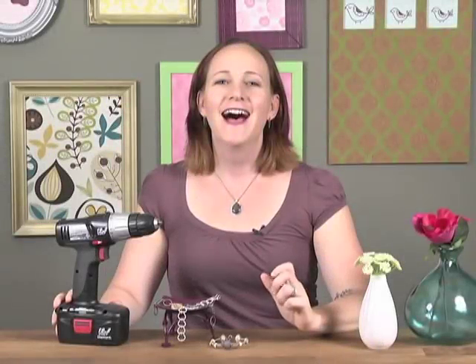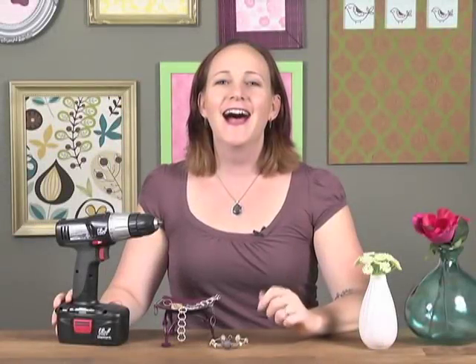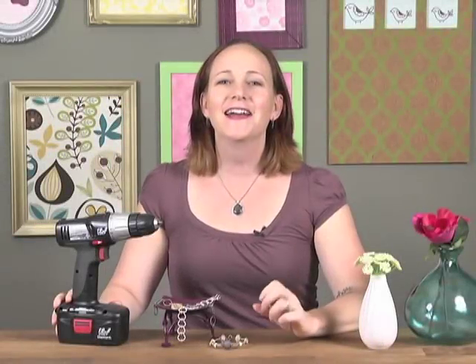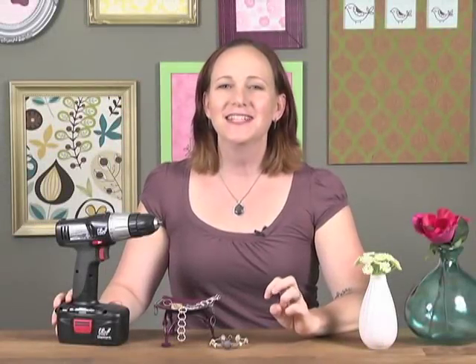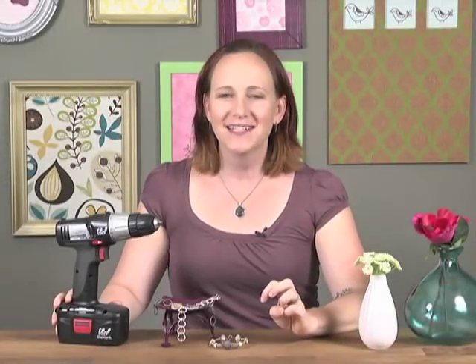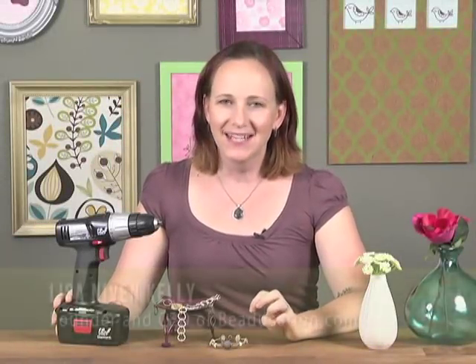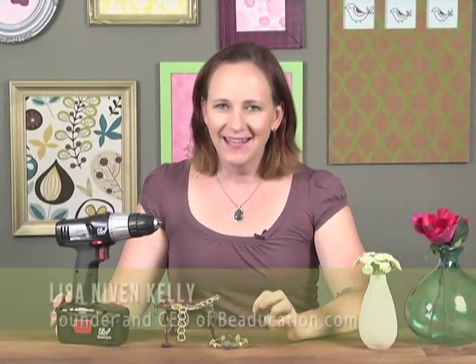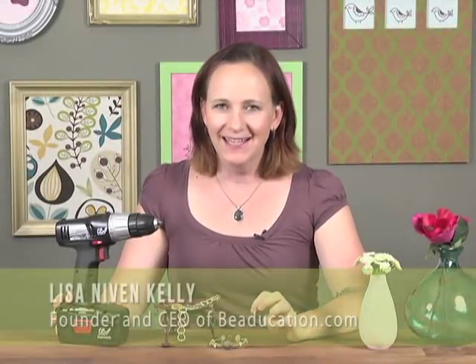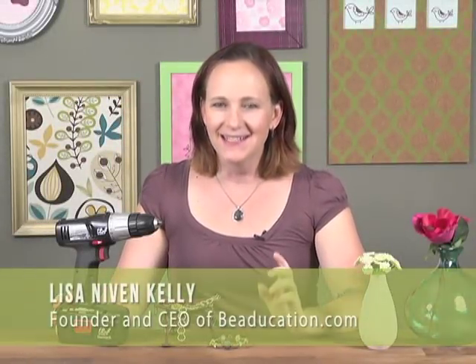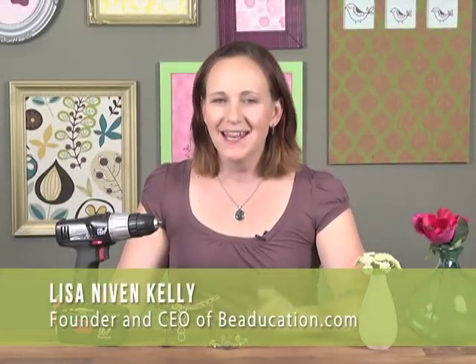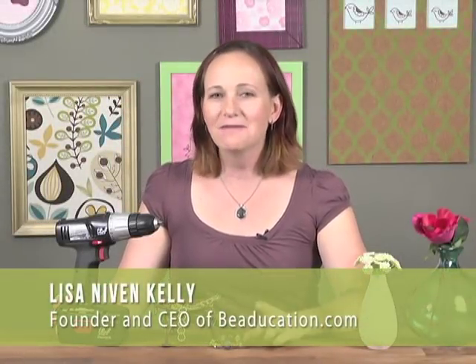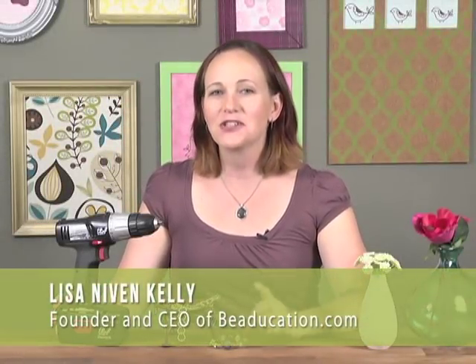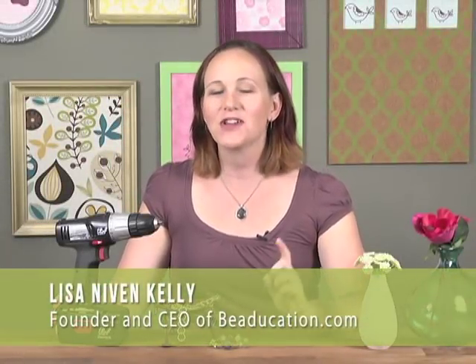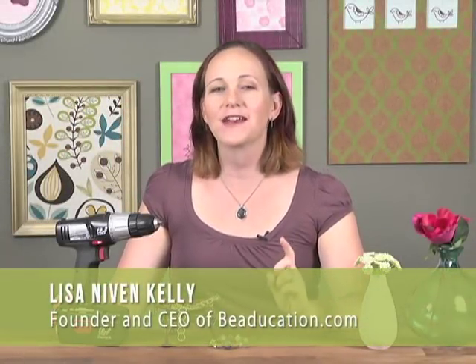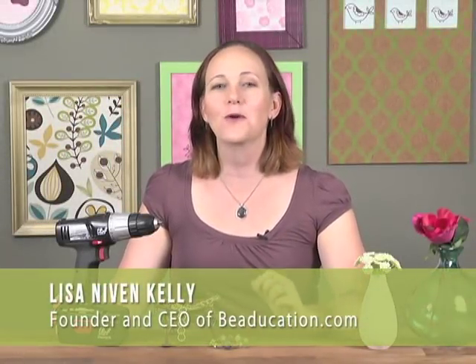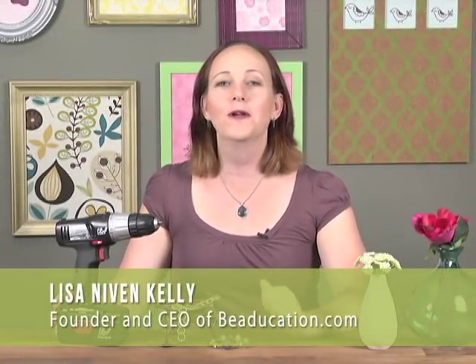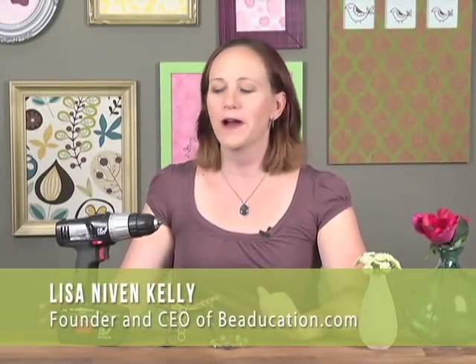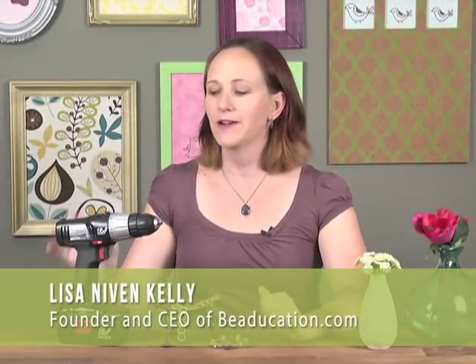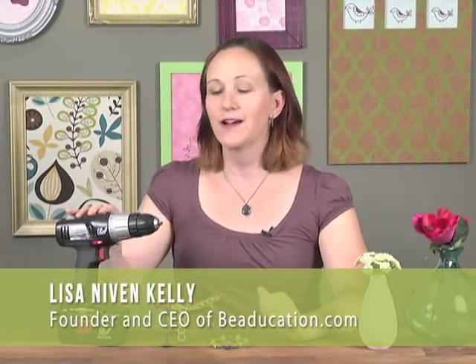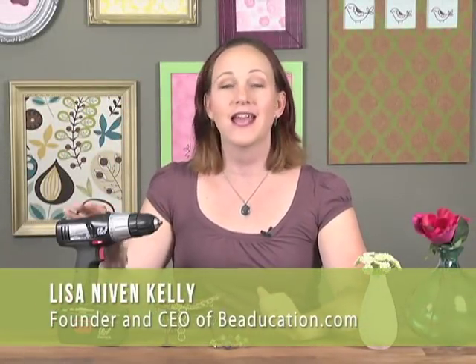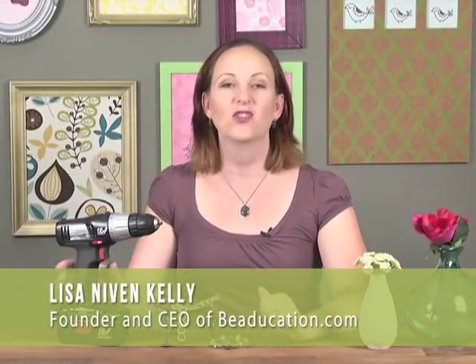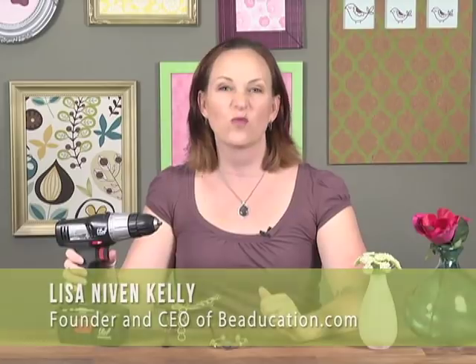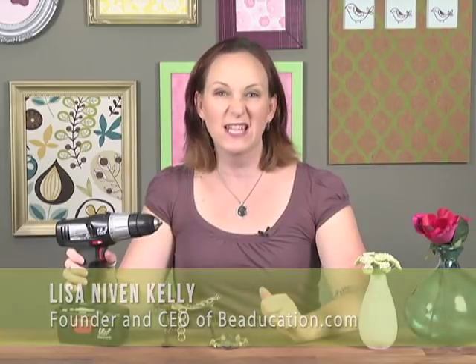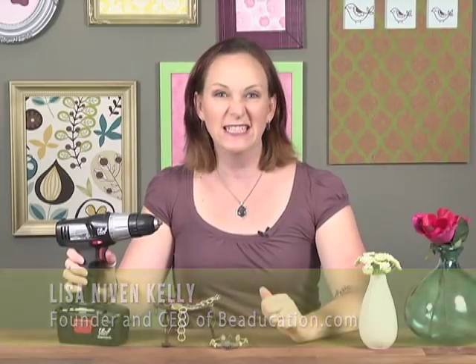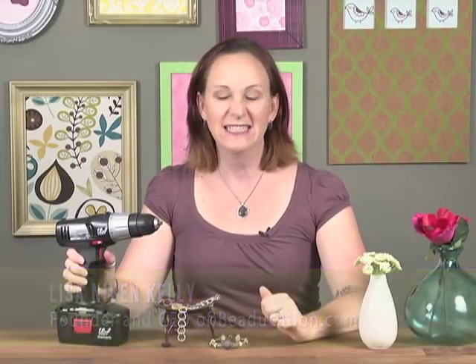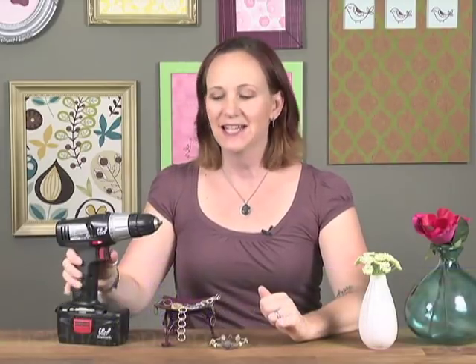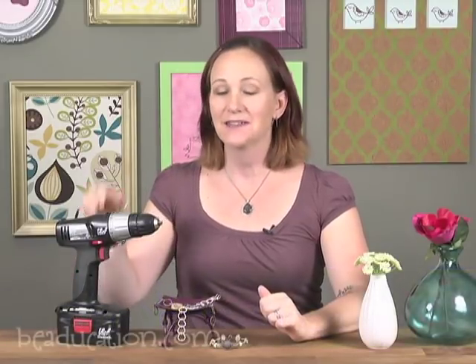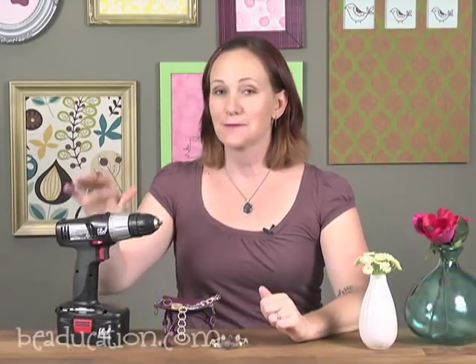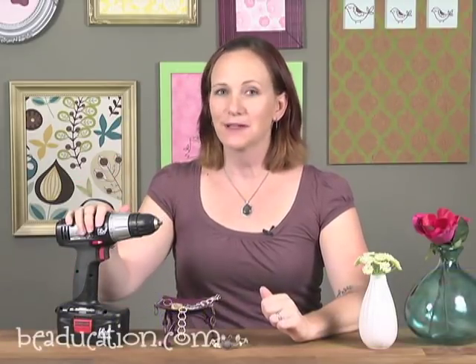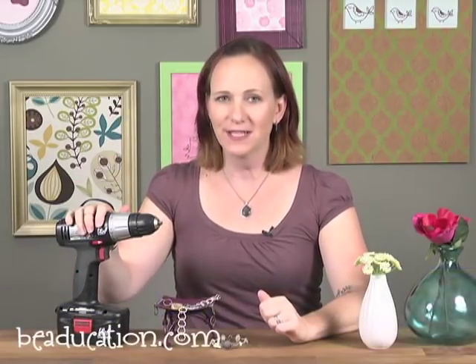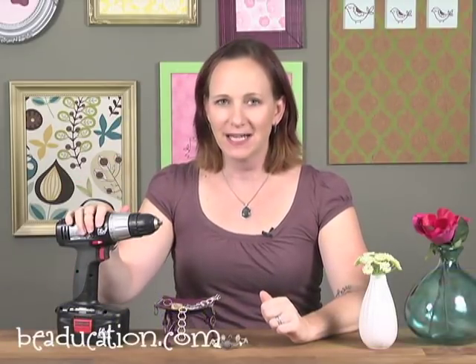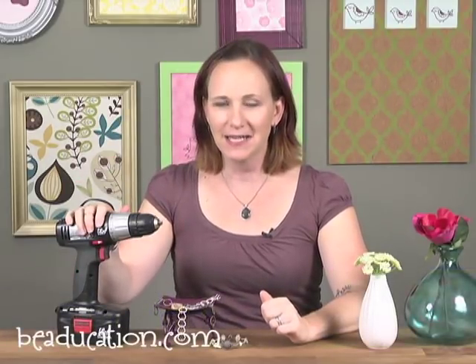Hi, I'm Lisa Niven-Kelley, and today I'm going to show you how to coil wire on a drill. This is a really fun technique.